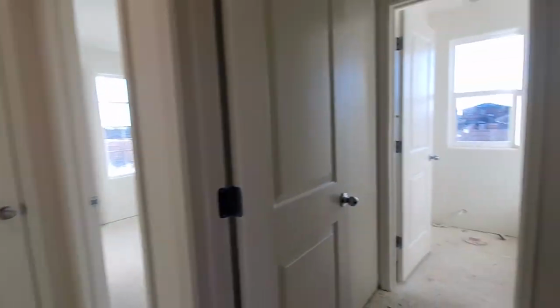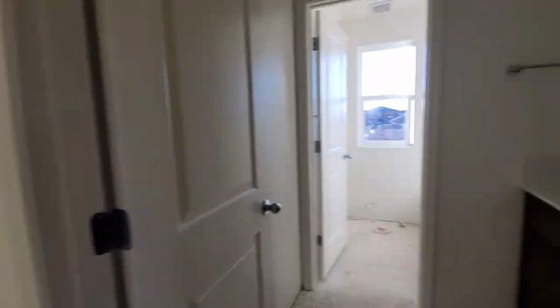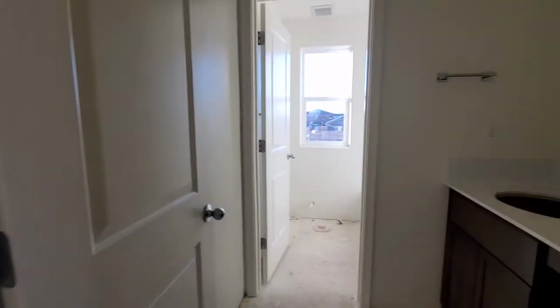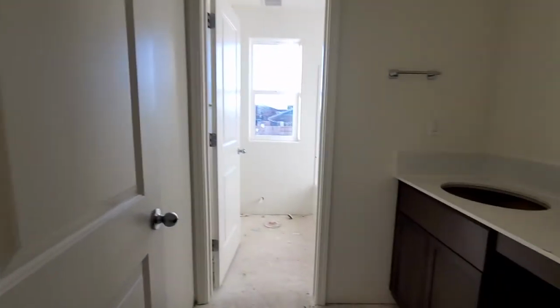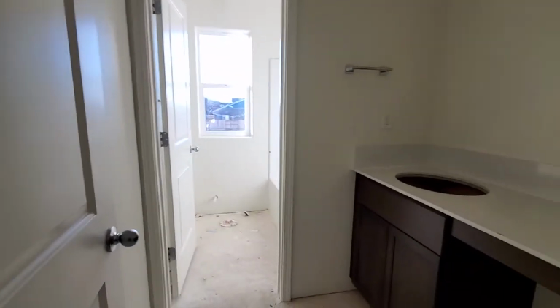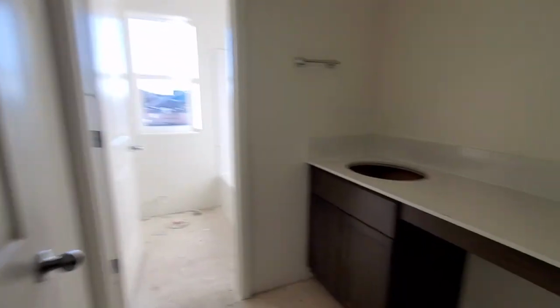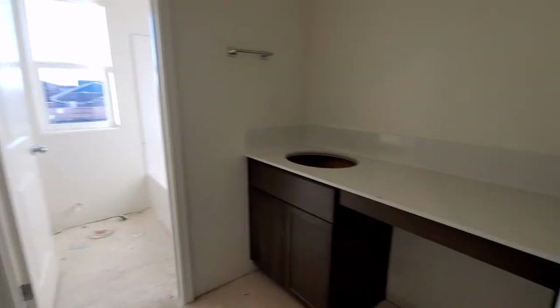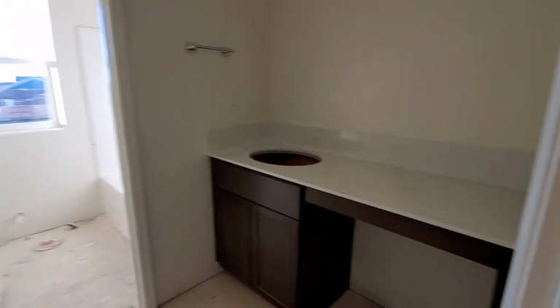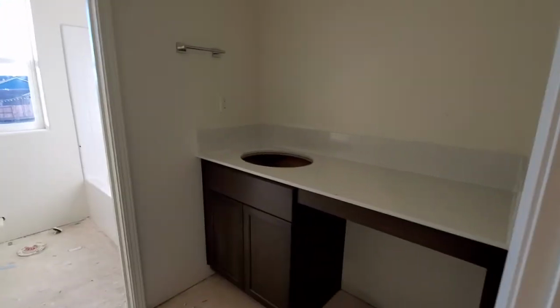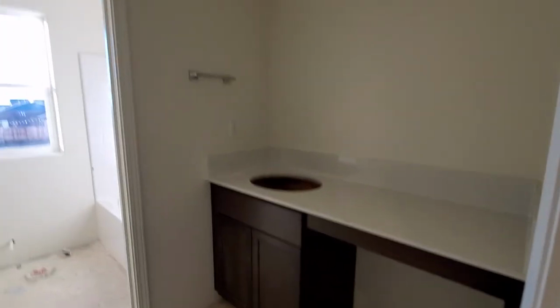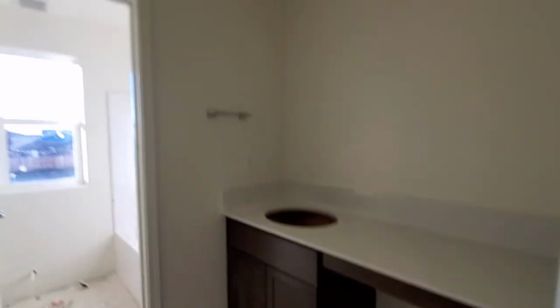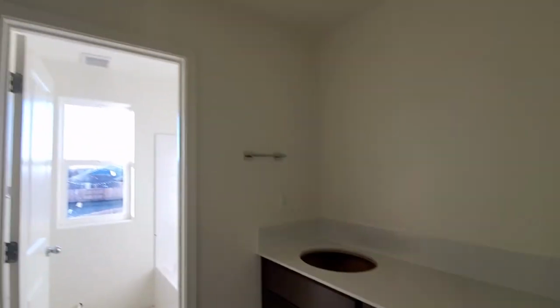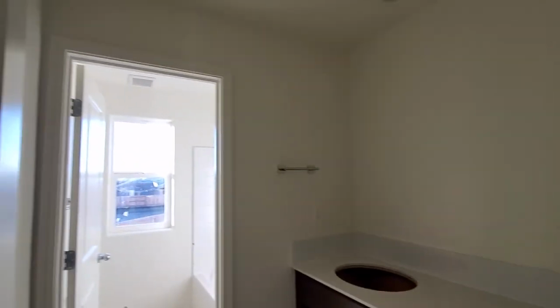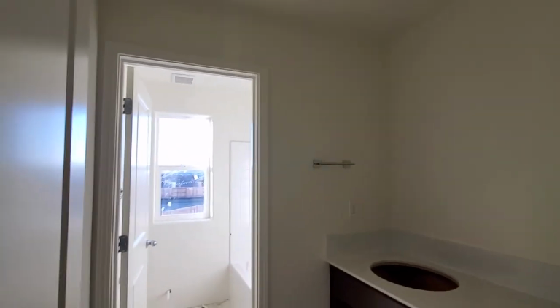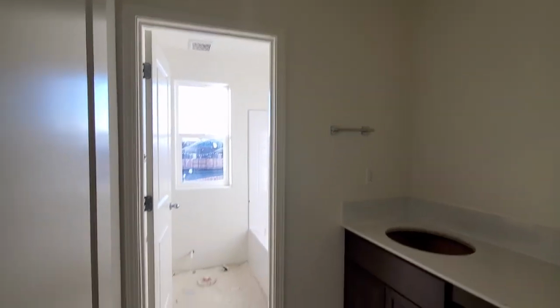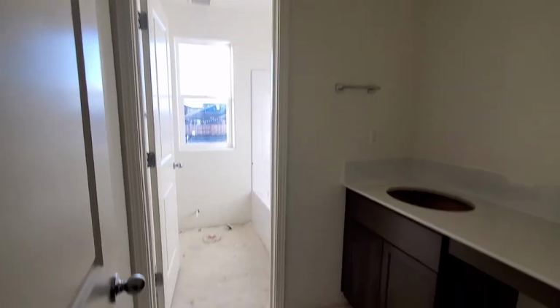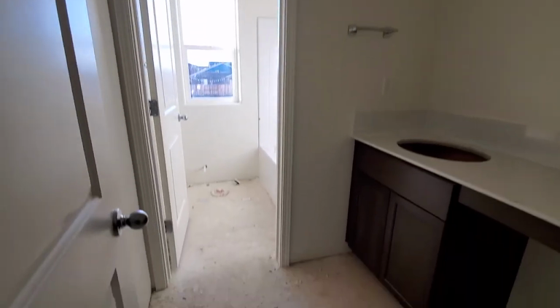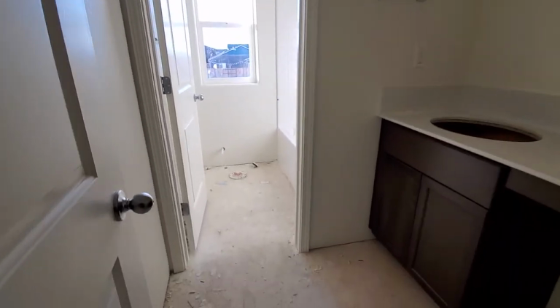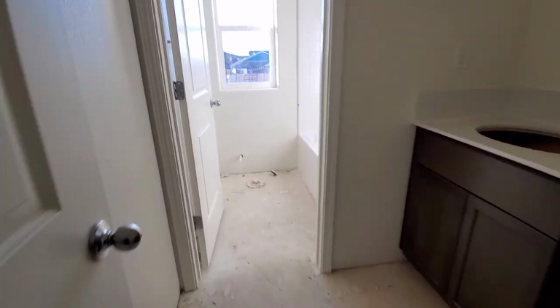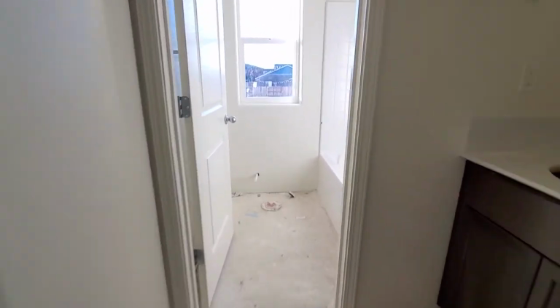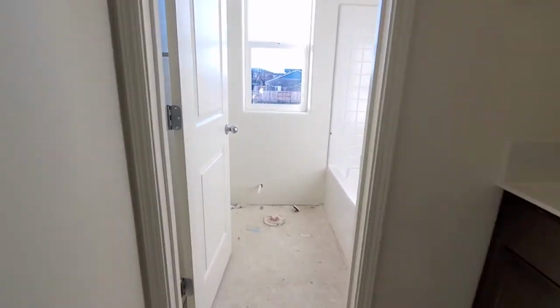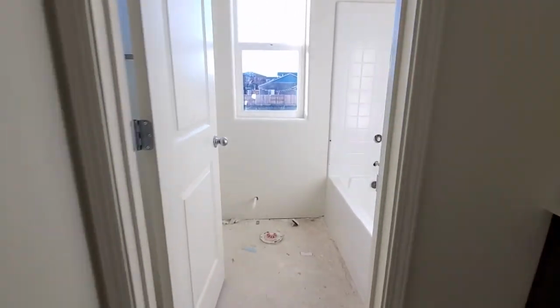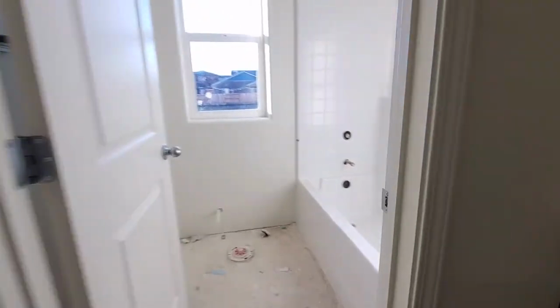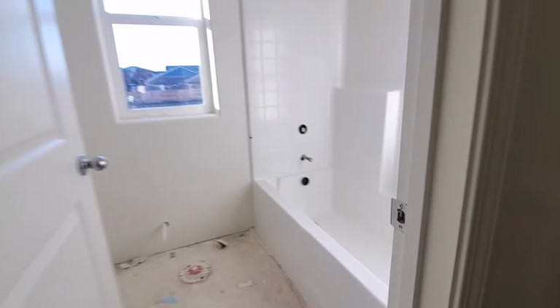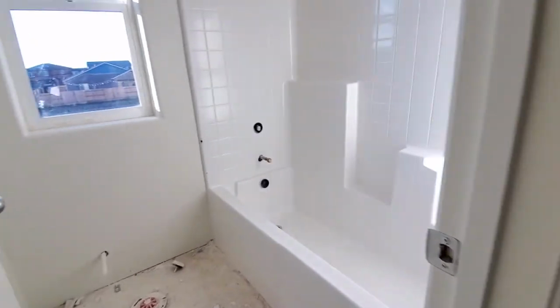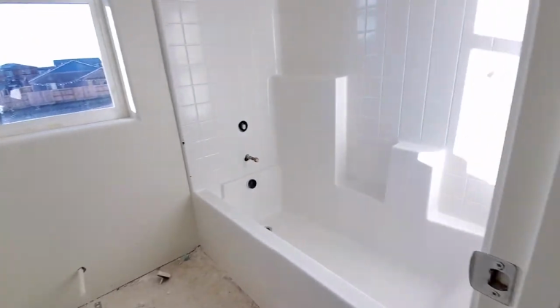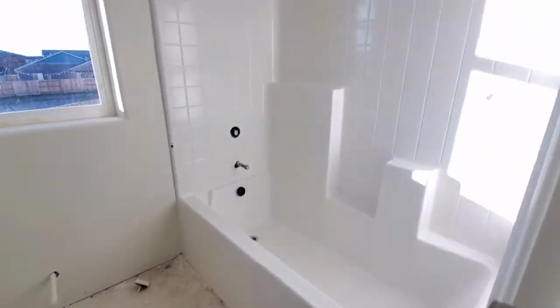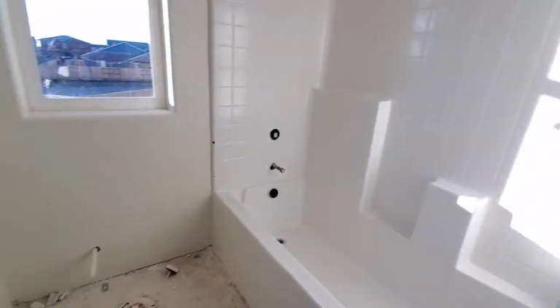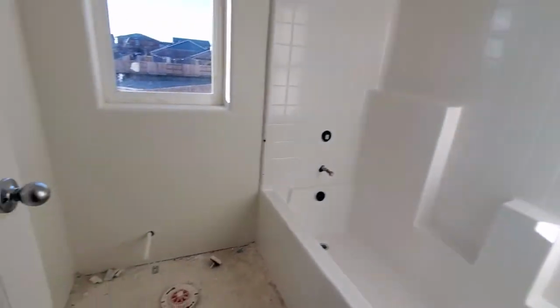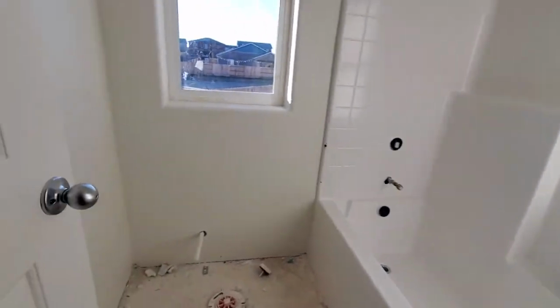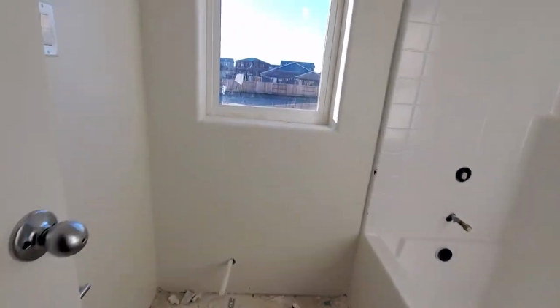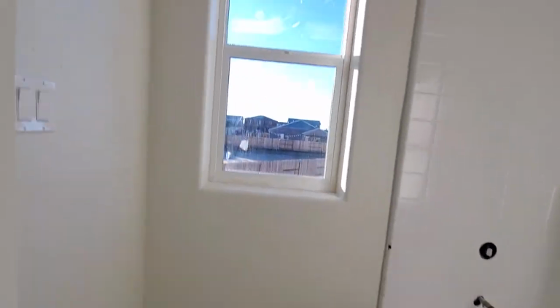And then we have a shower and a tub right here — a tub and a shower.